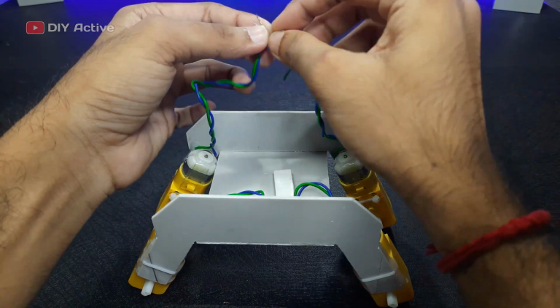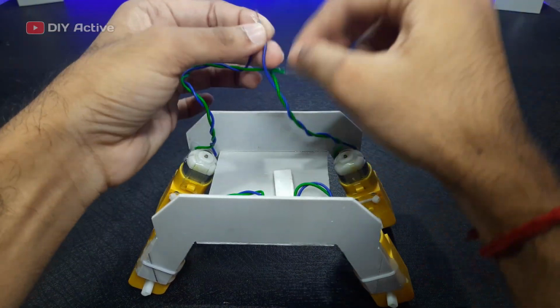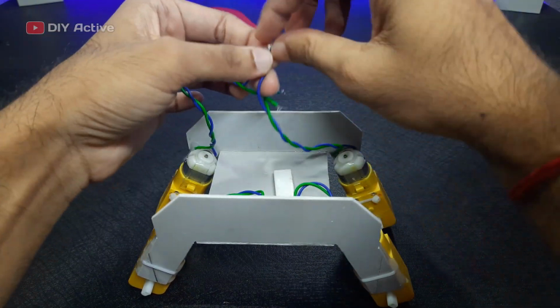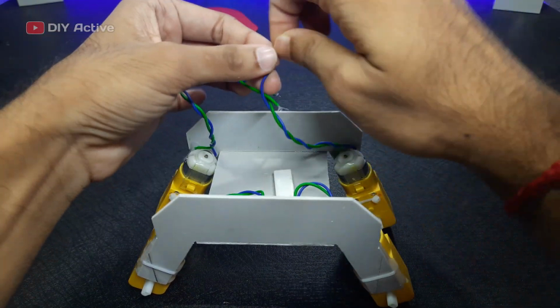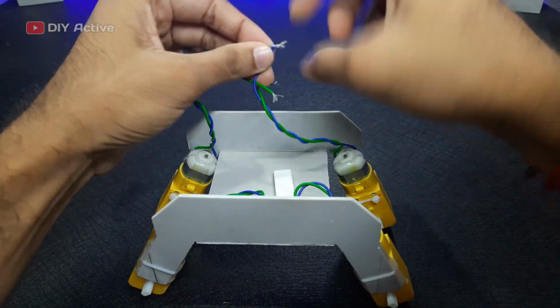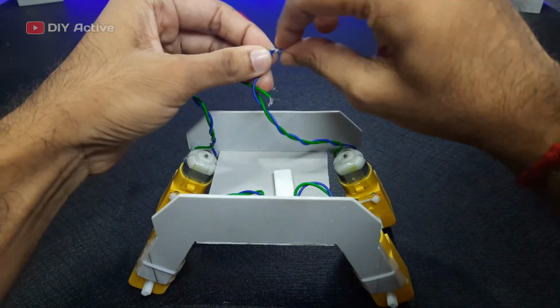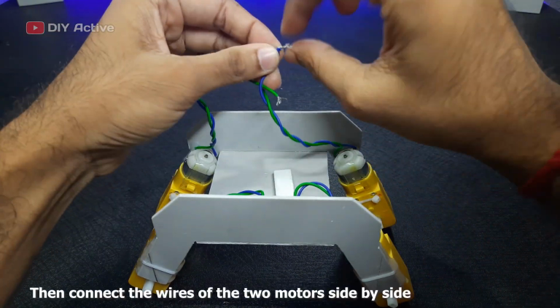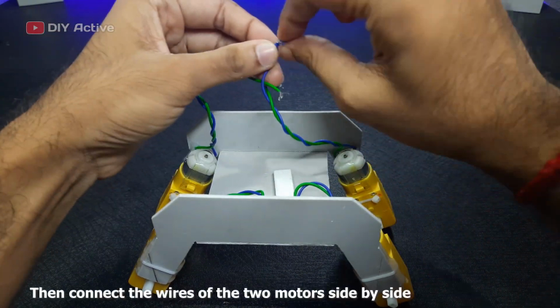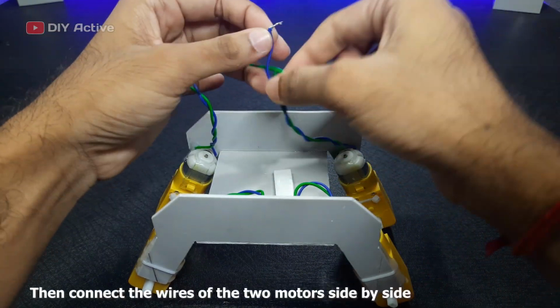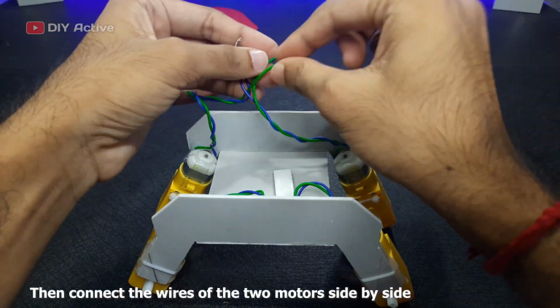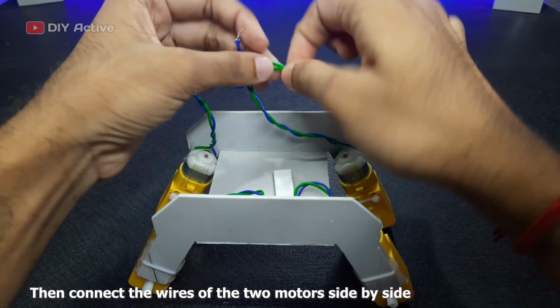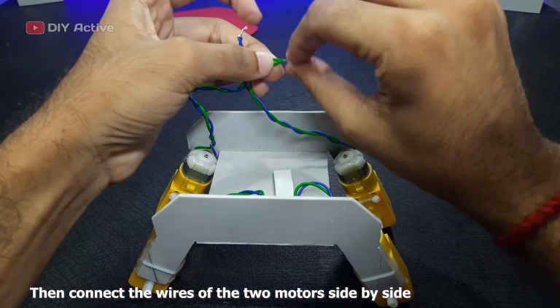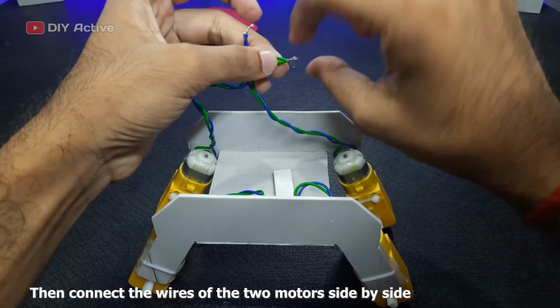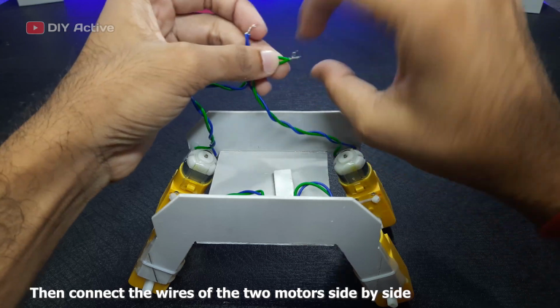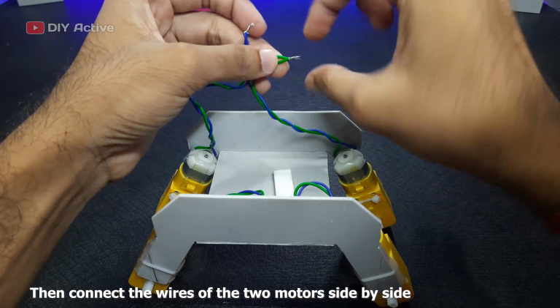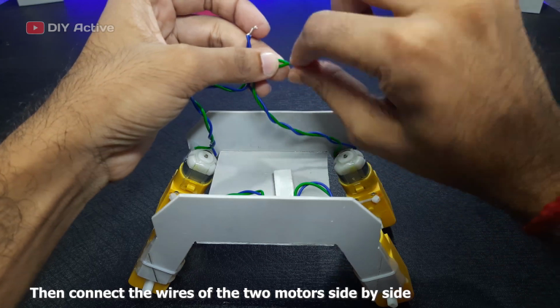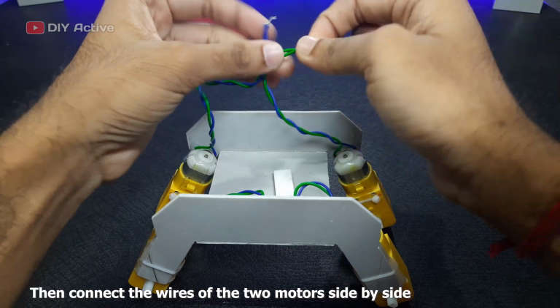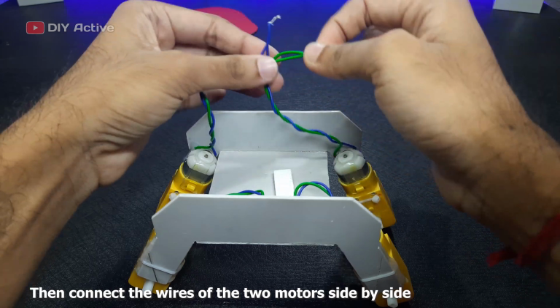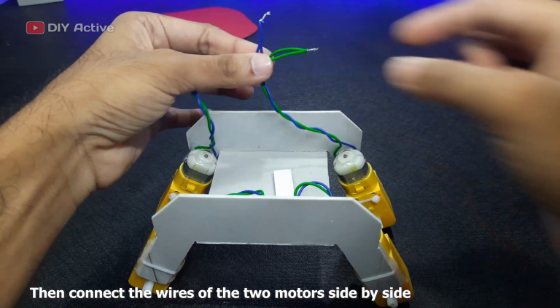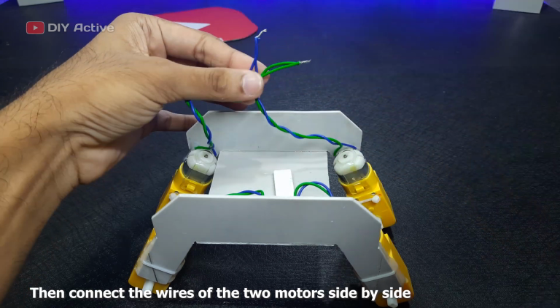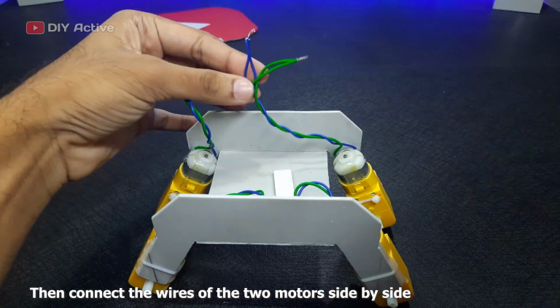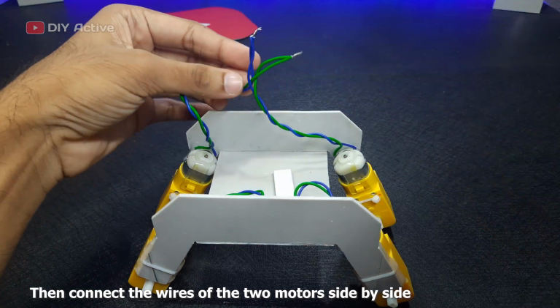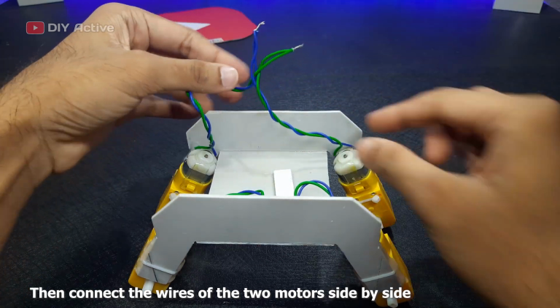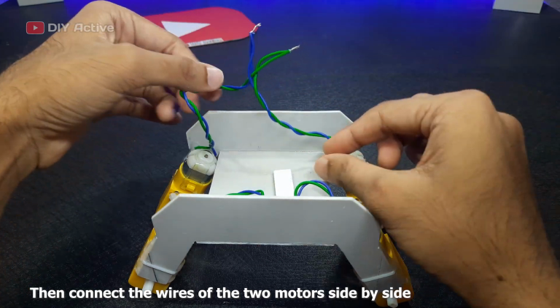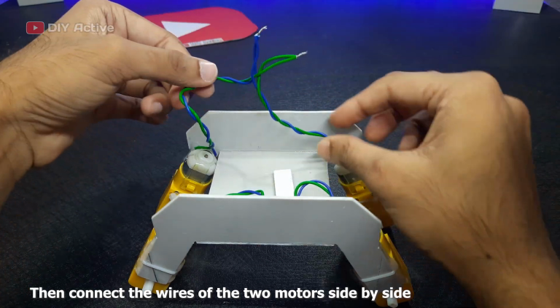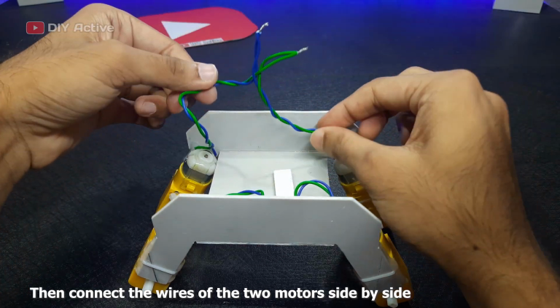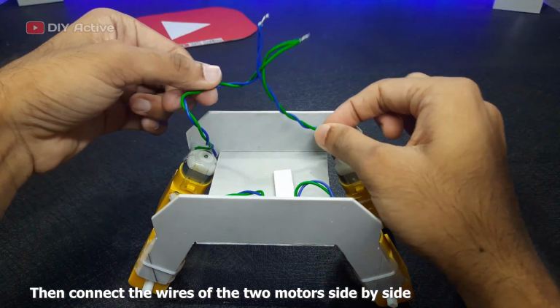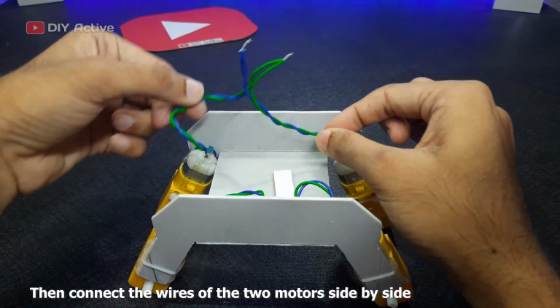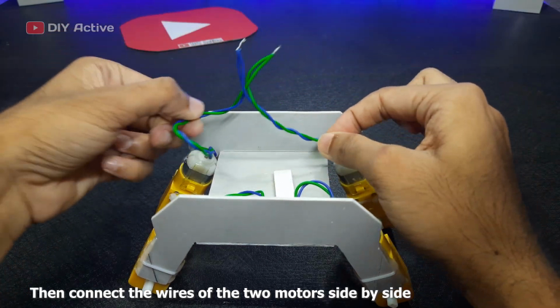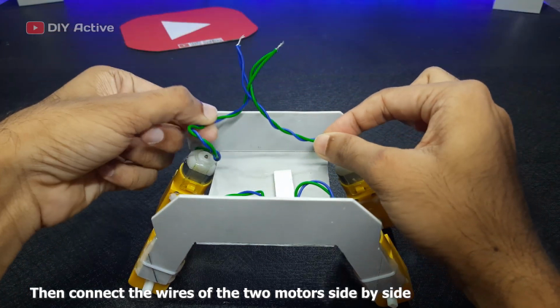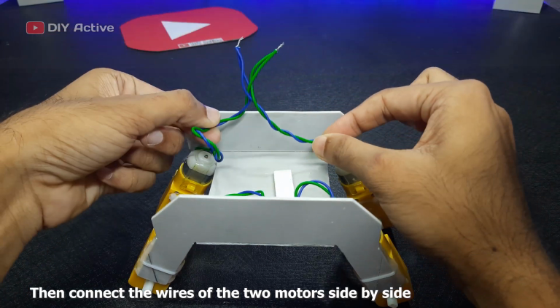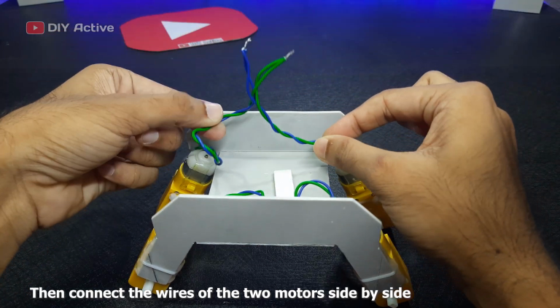Connect the motor wires of the two motors side by side.